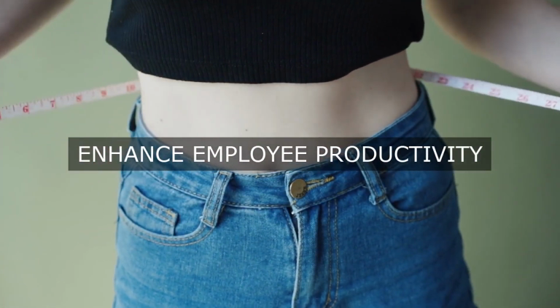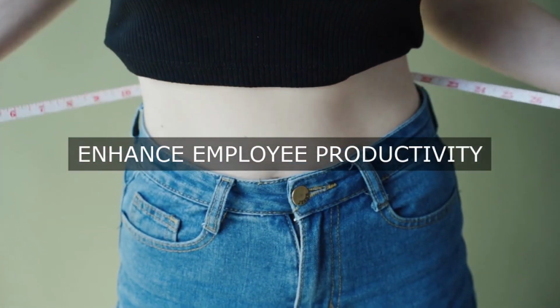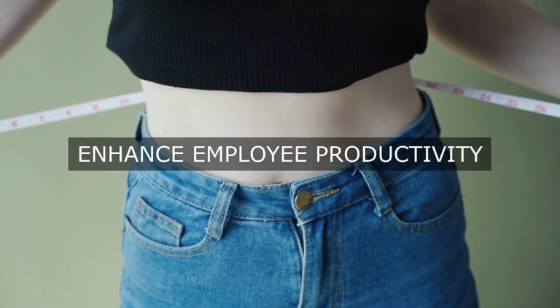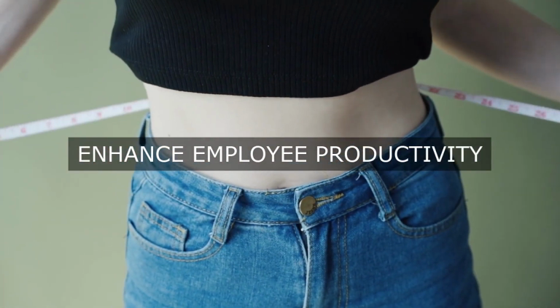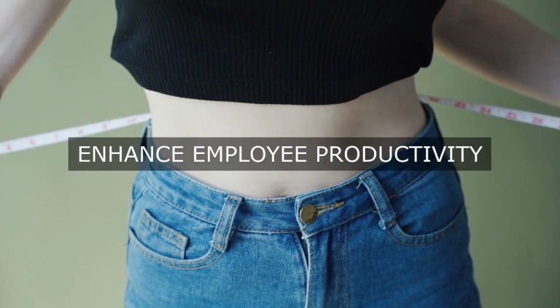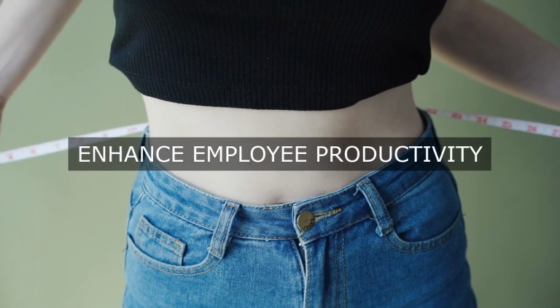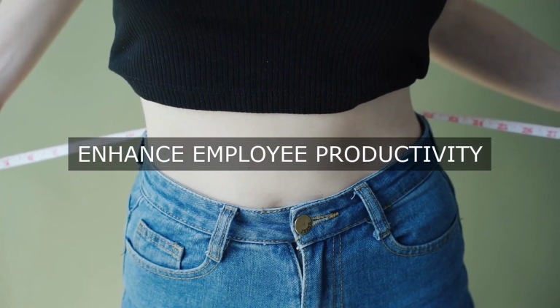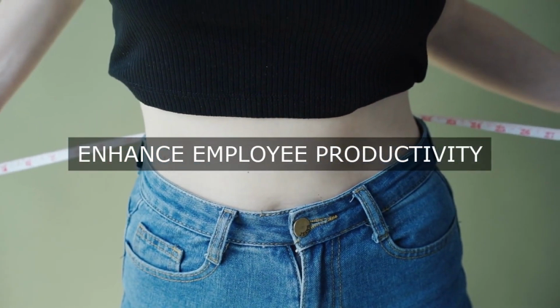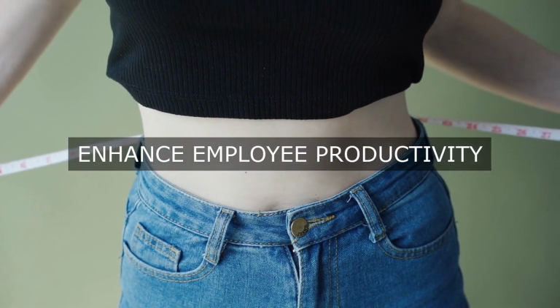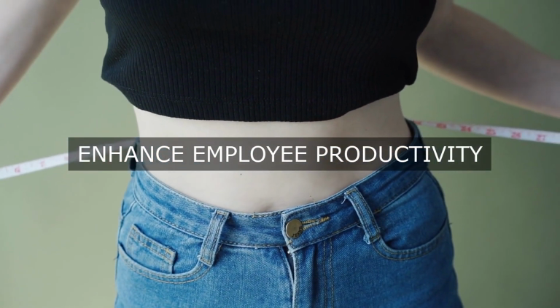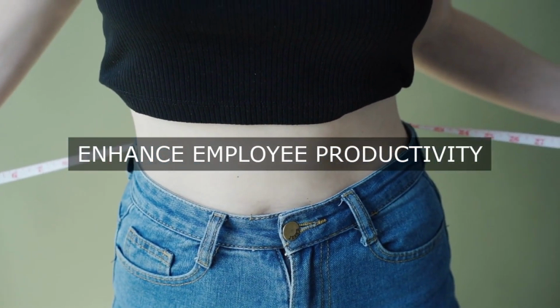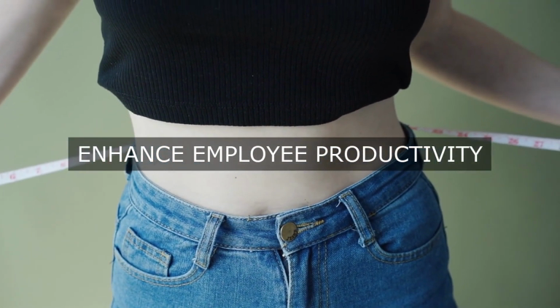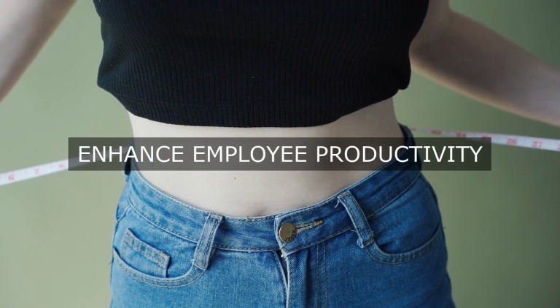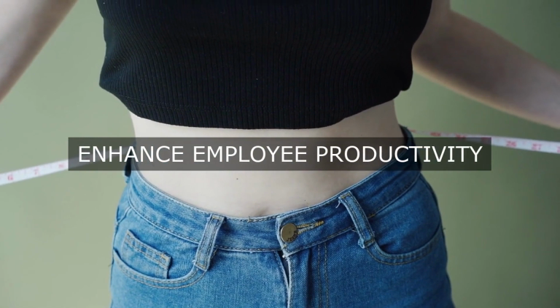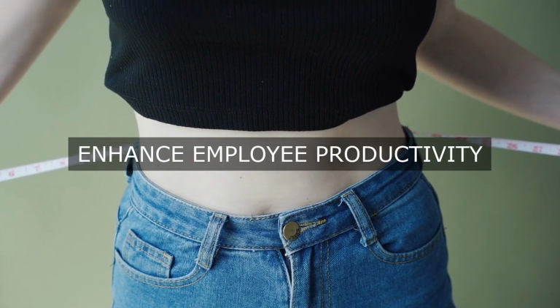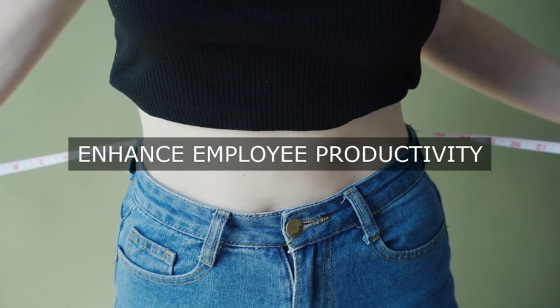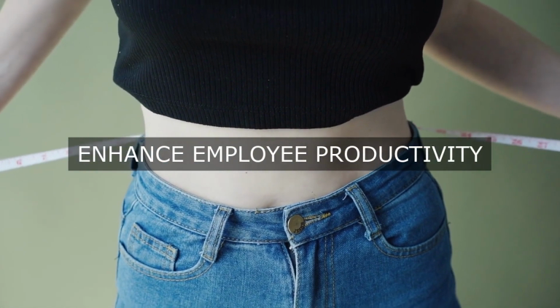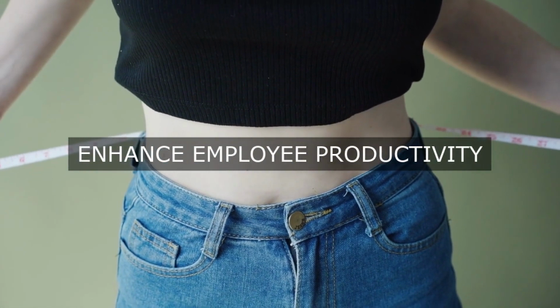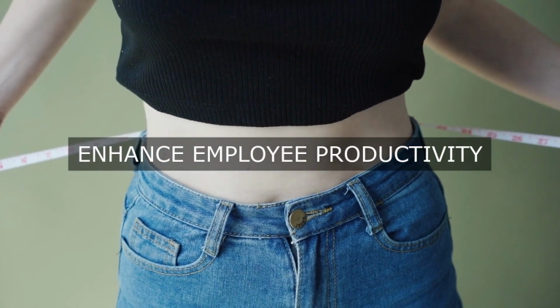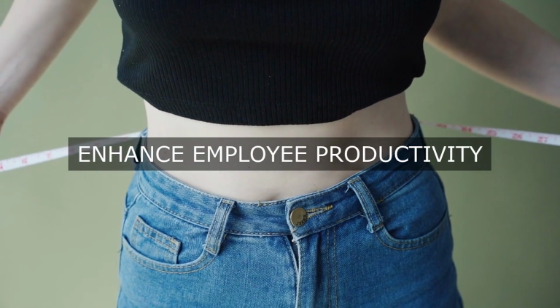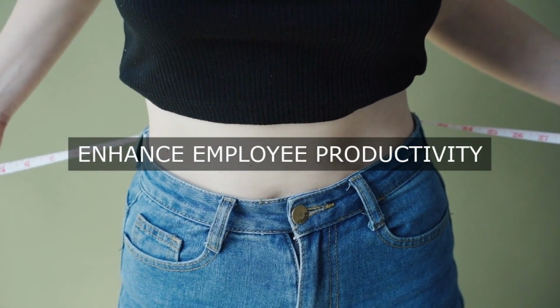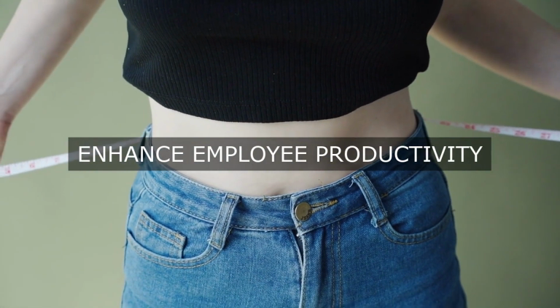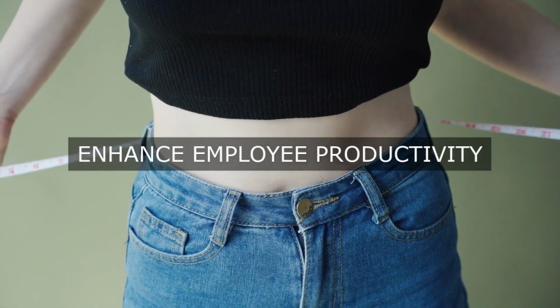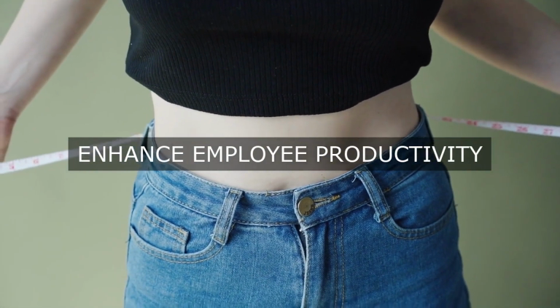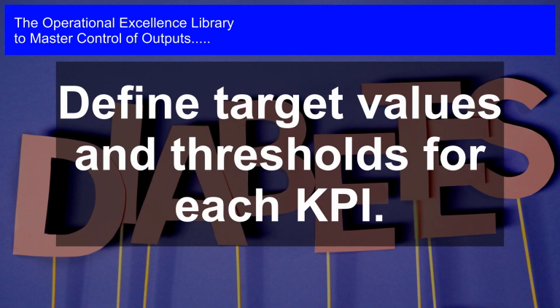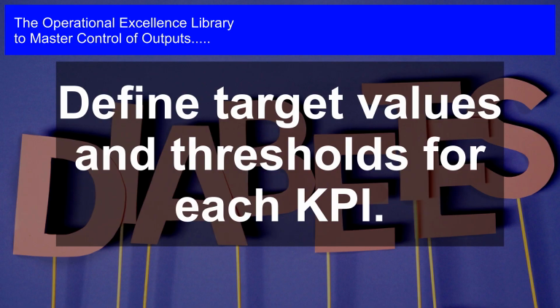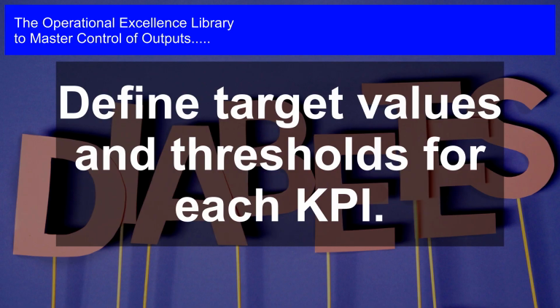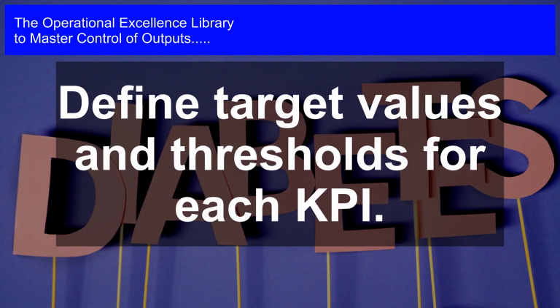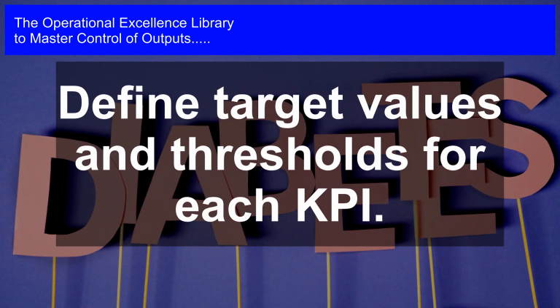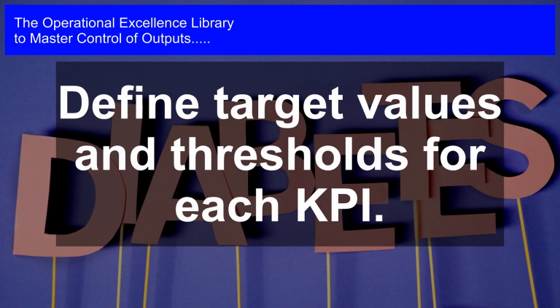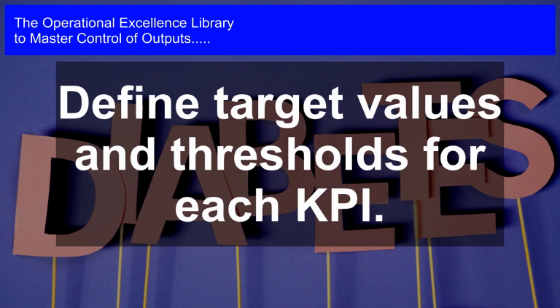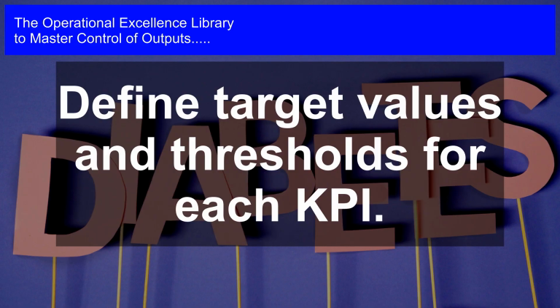For customer satisfaction: on-time delivery rate, customer satisfaction survey results, and net promoter score.